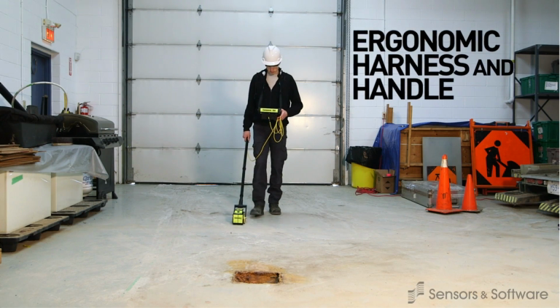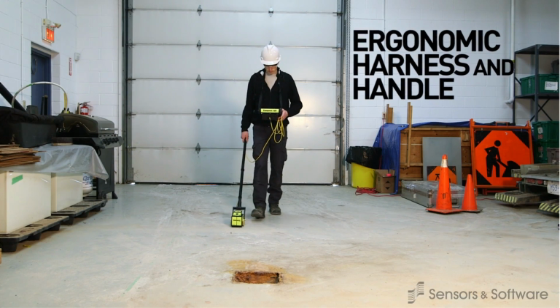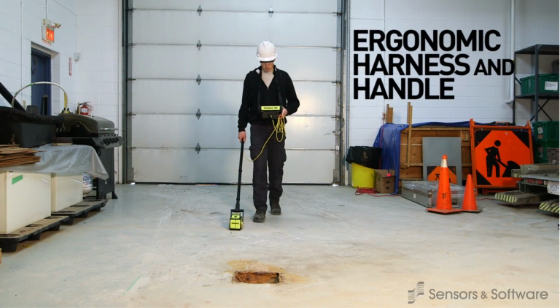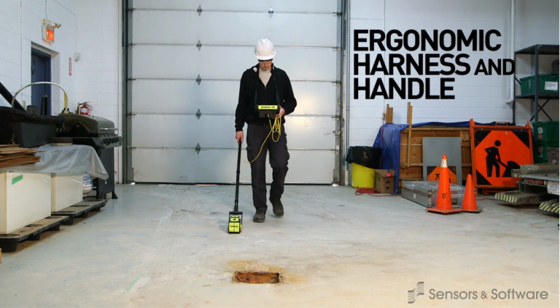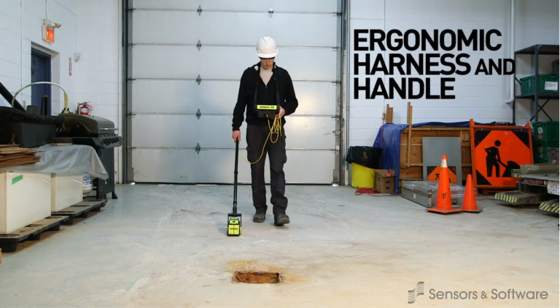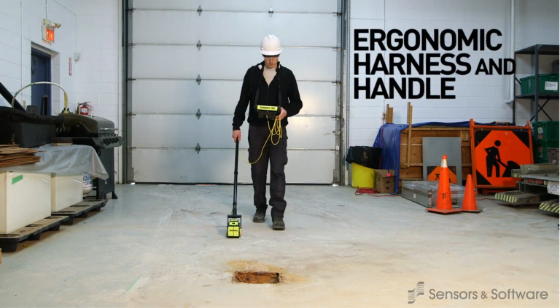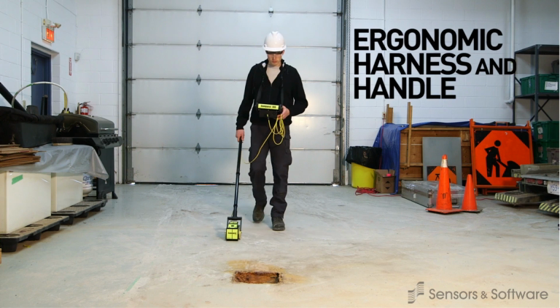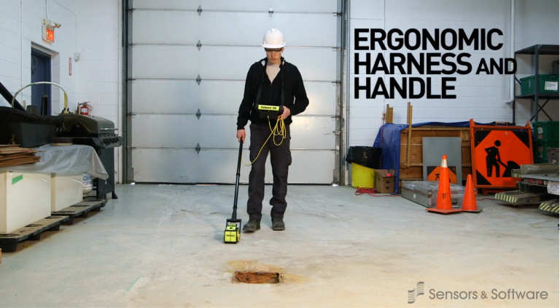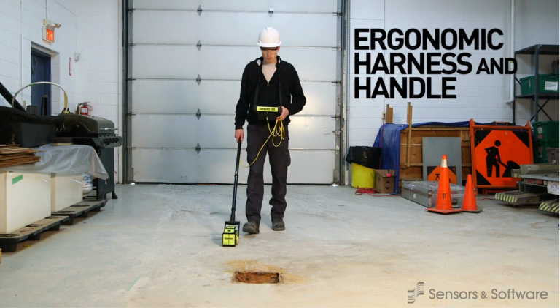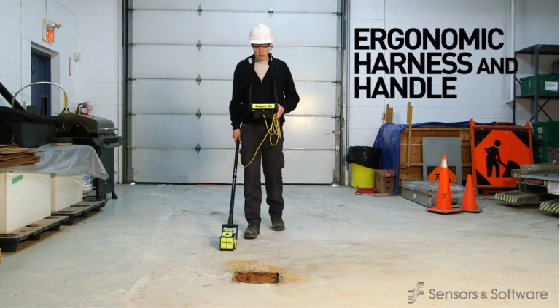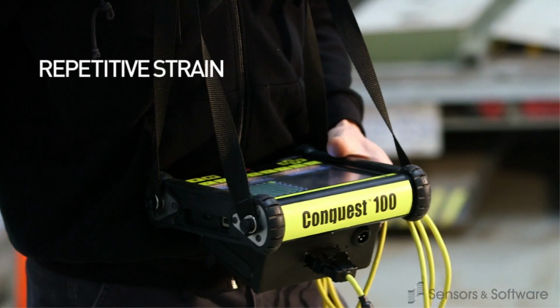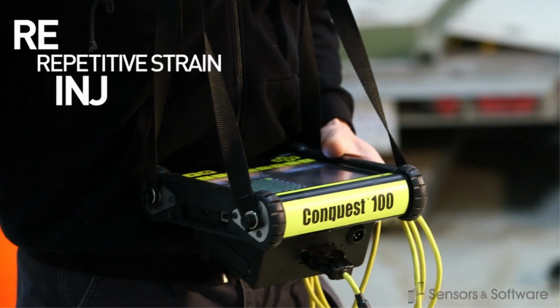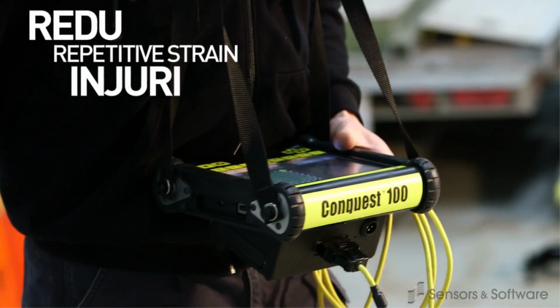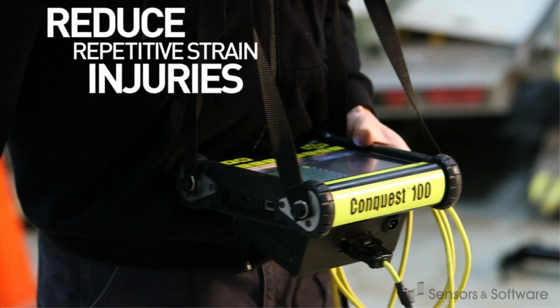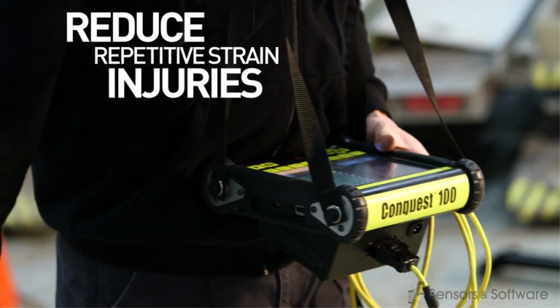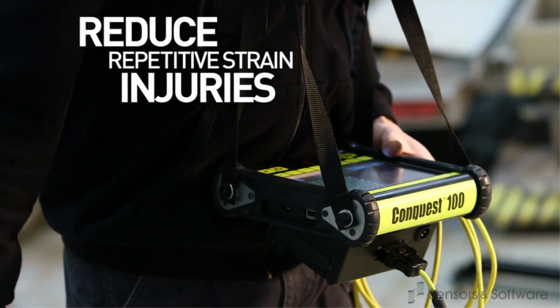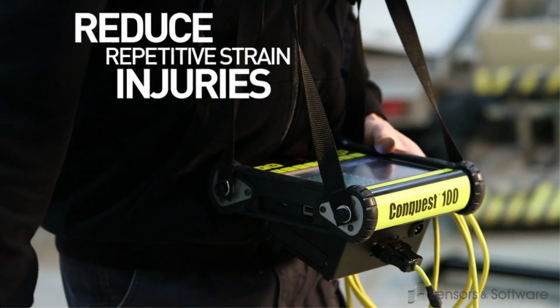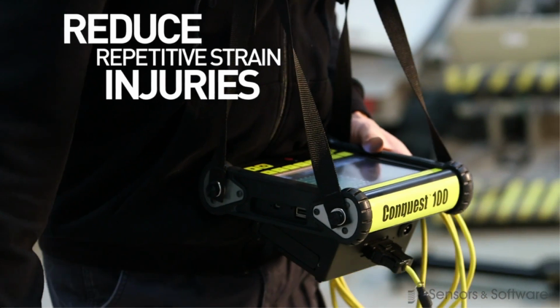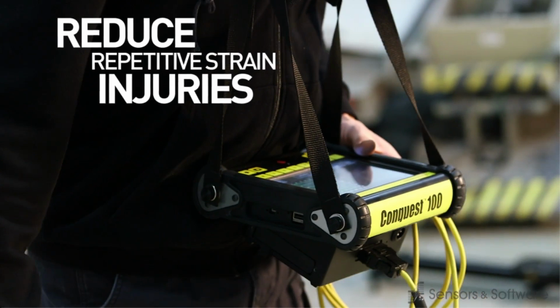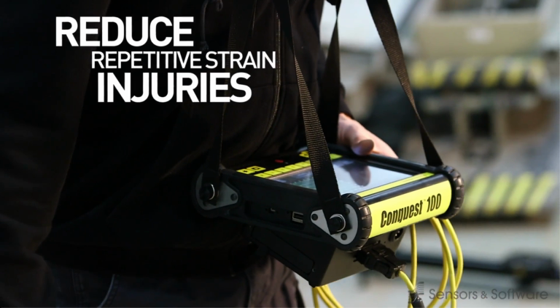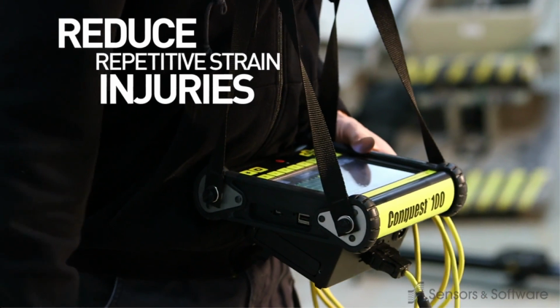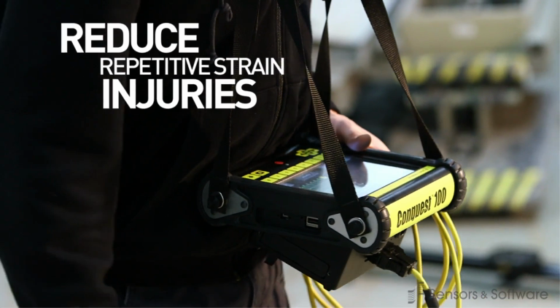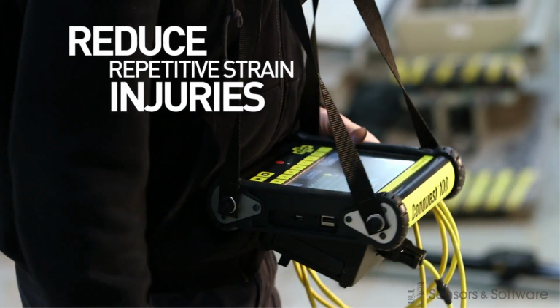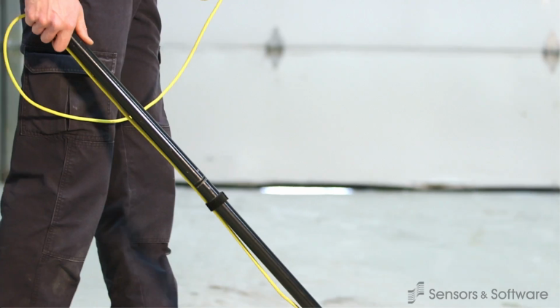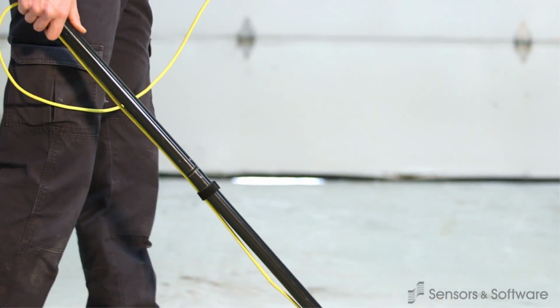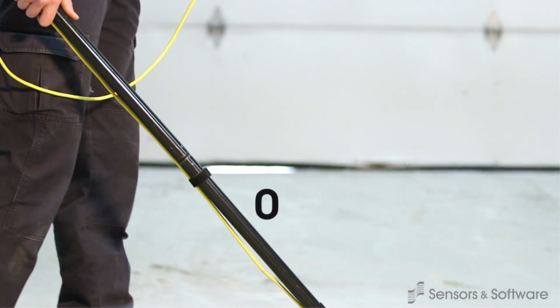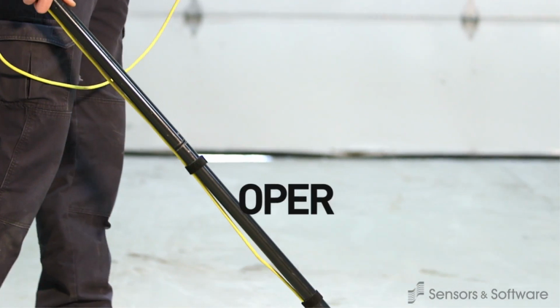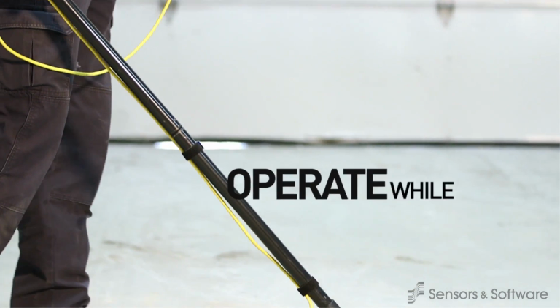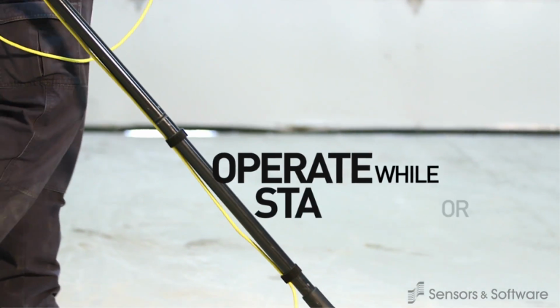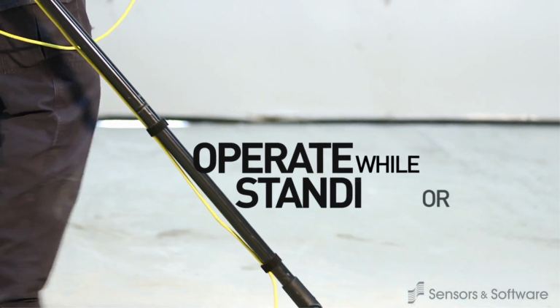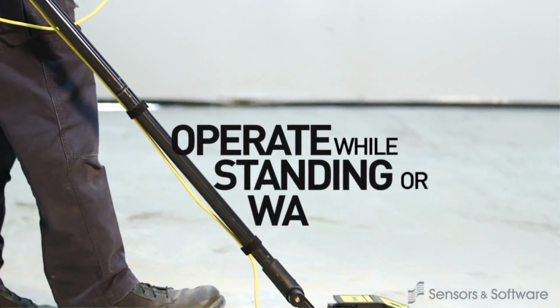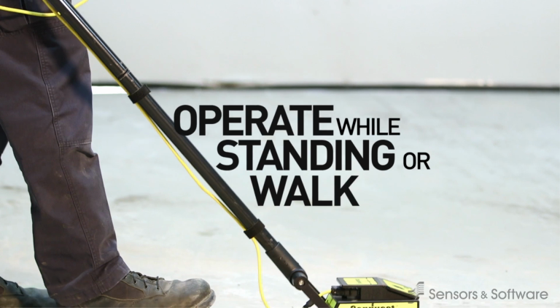The optional, ergonomically designed body harness and handle reduce repetitive strain injuries and enable operation while standing or walking.